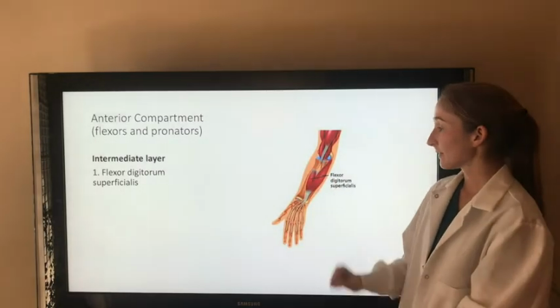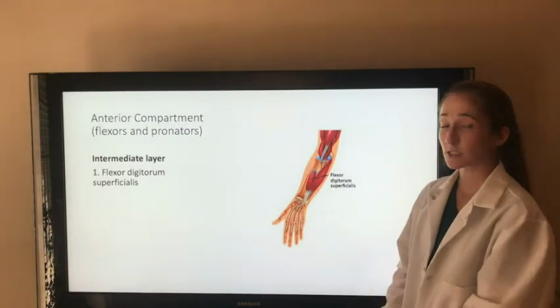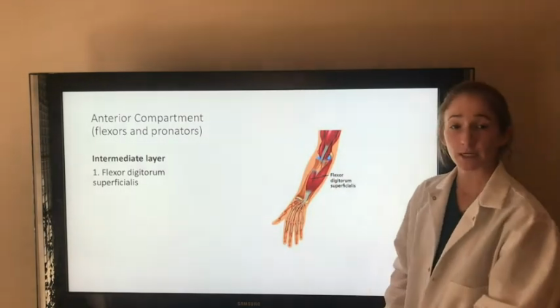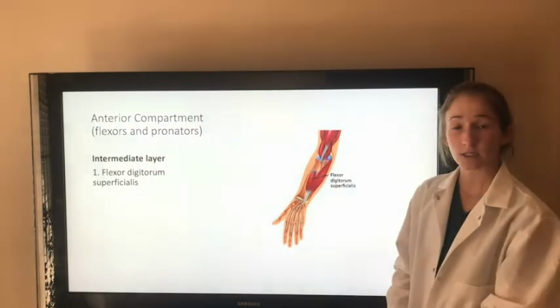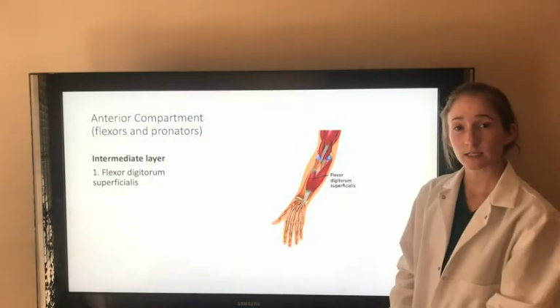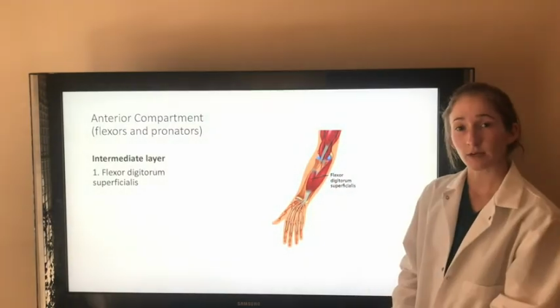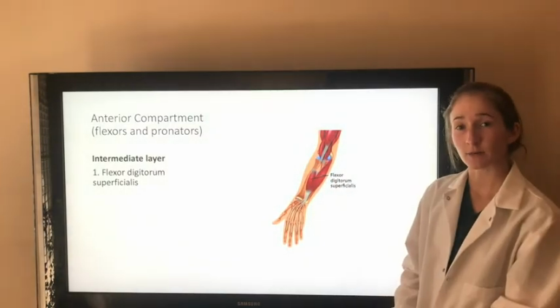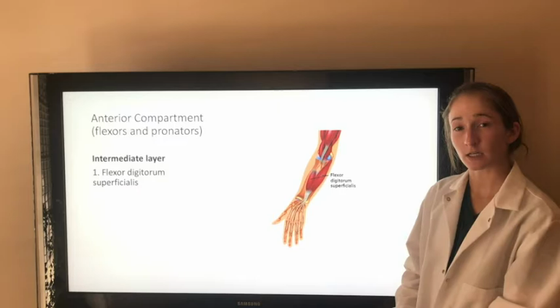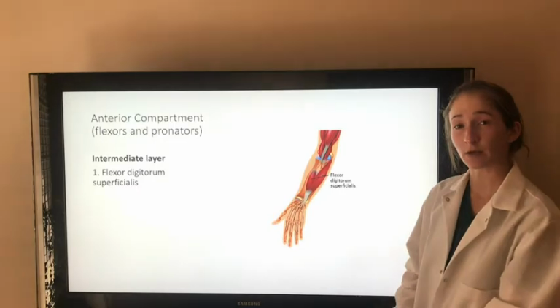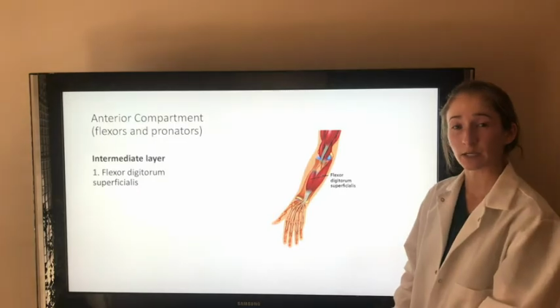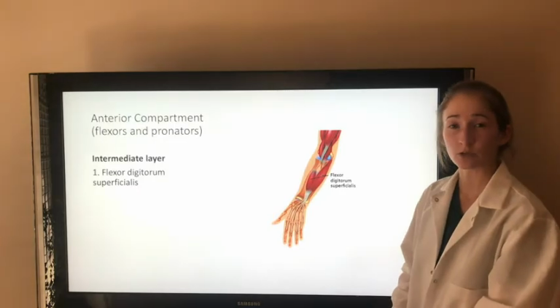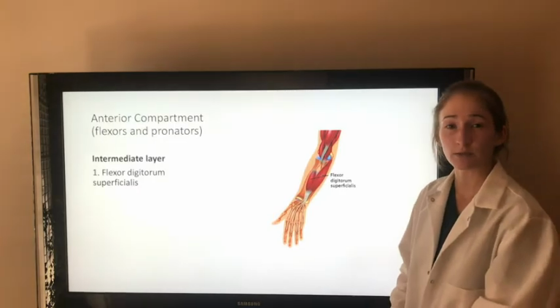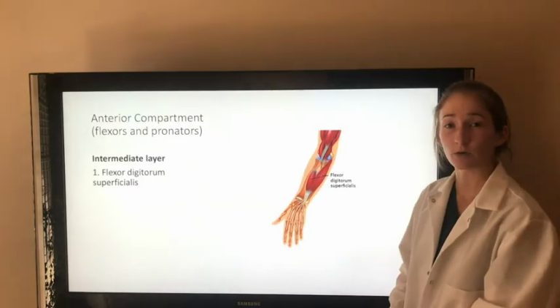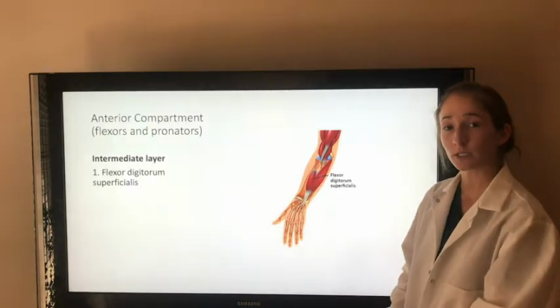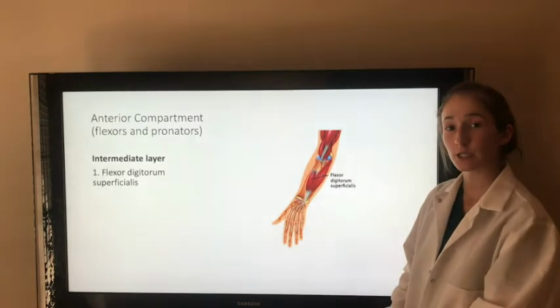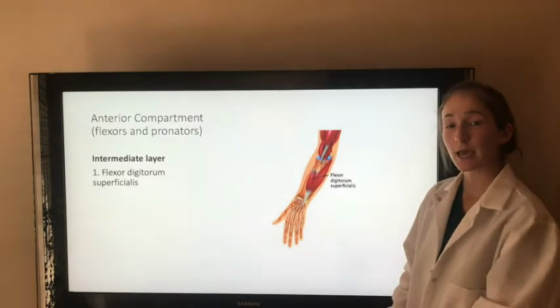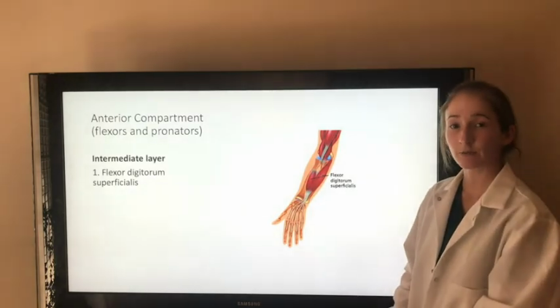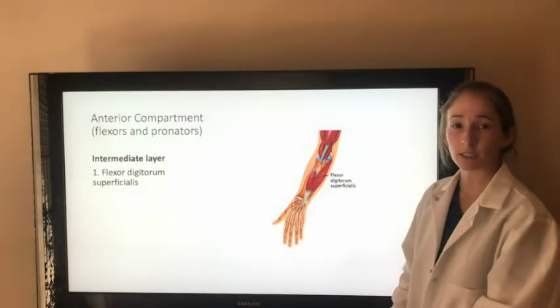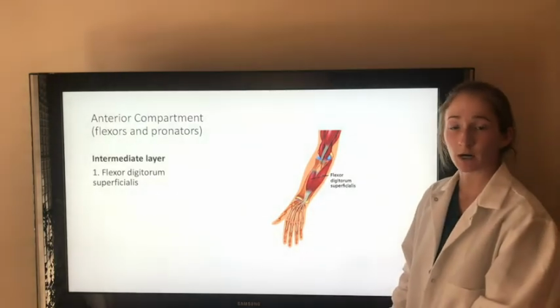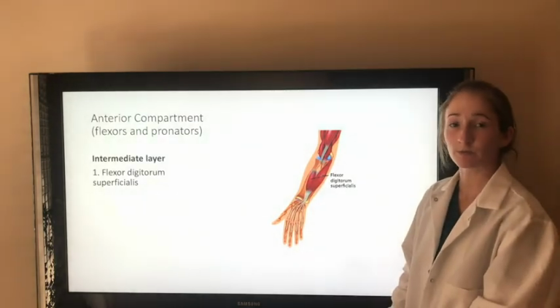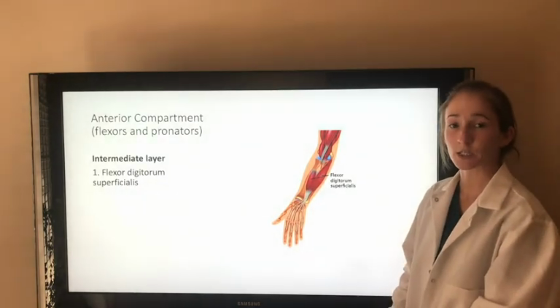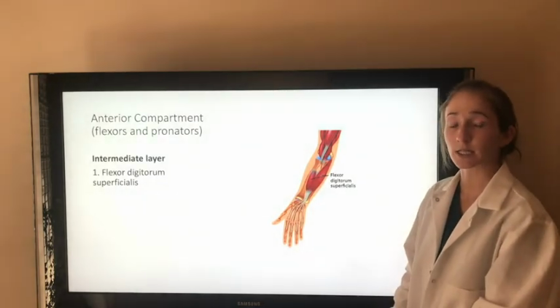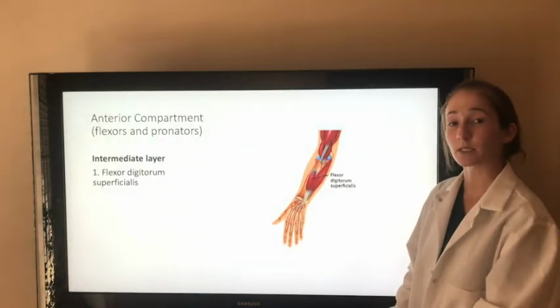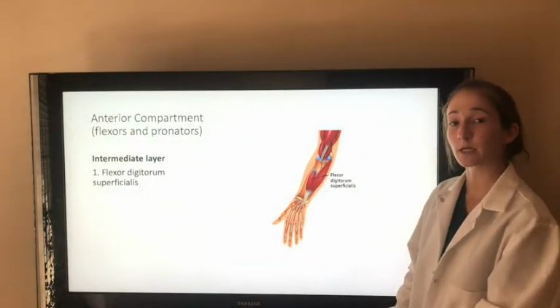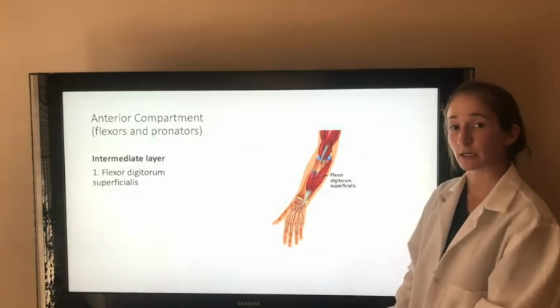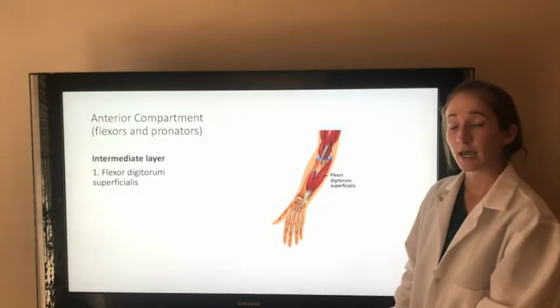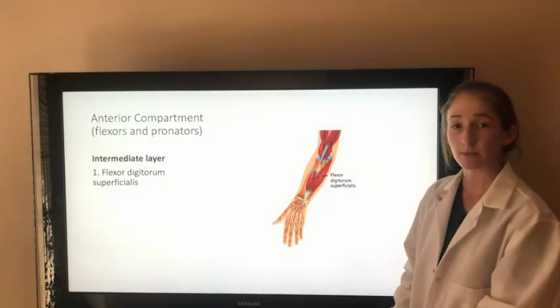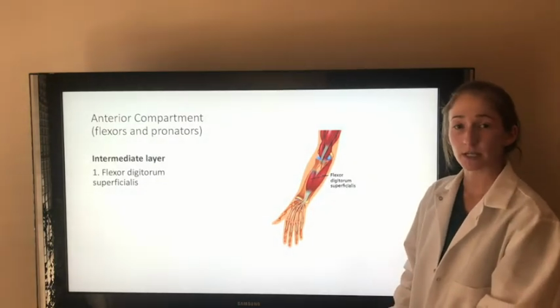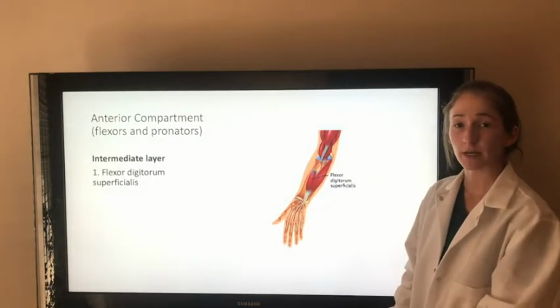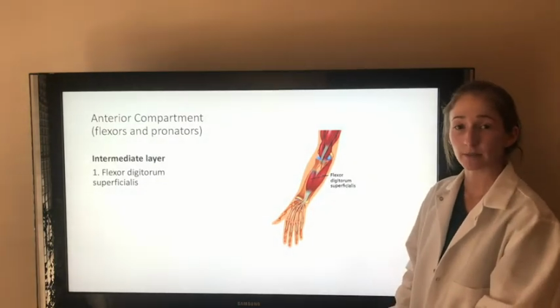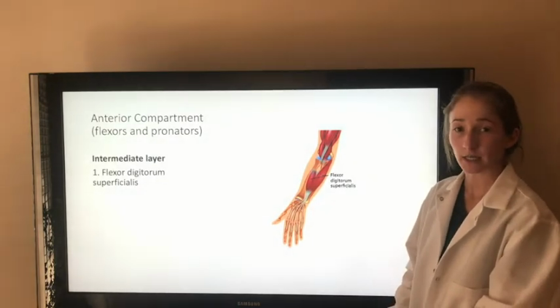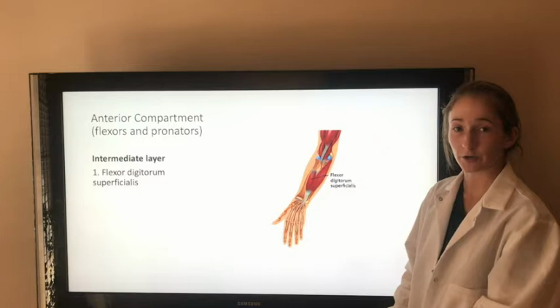This muscle flexes the wrist. It flexes the proximal interphalangeal joints at the middle four digits, and it flexes the proximal phalanges at the MCP joints. This muscle is innervated by the median nerve.